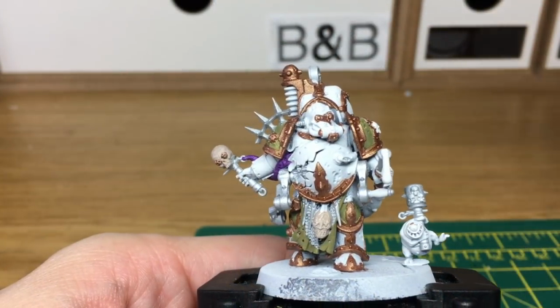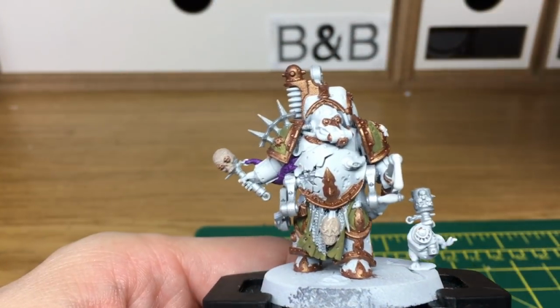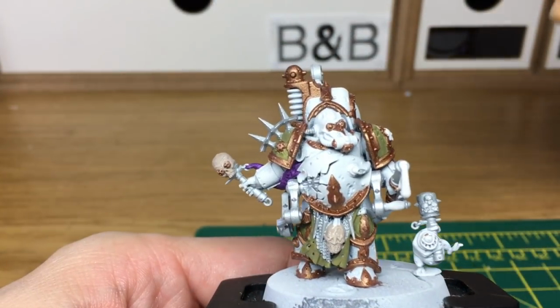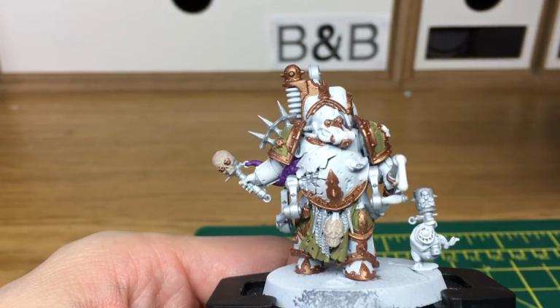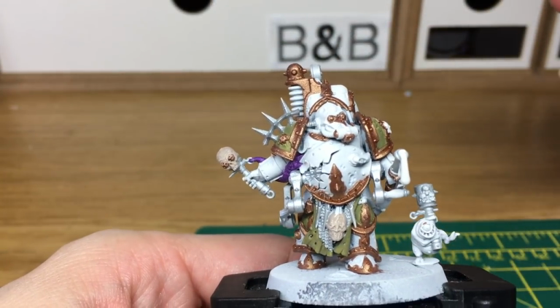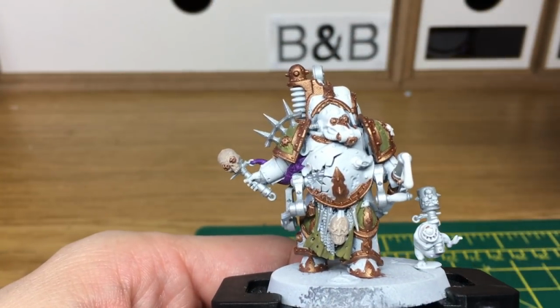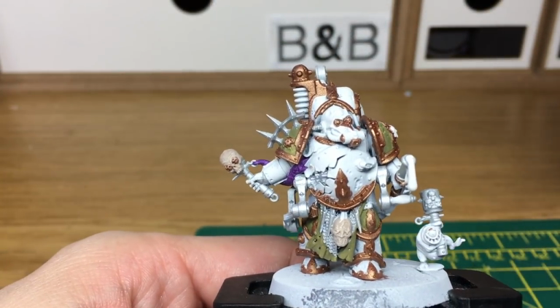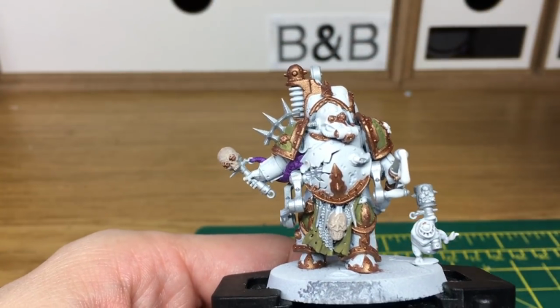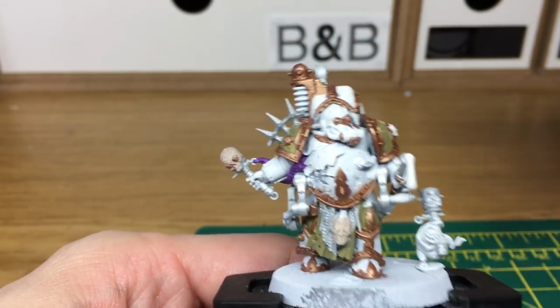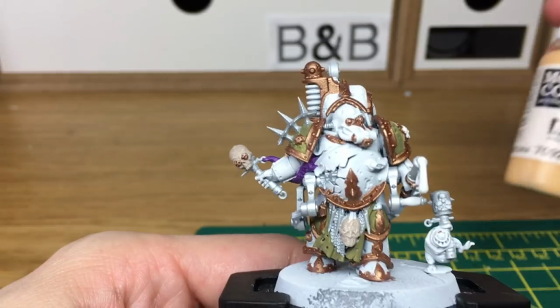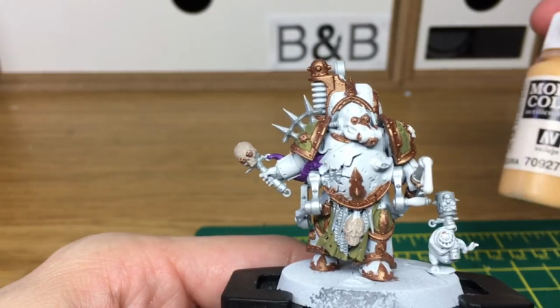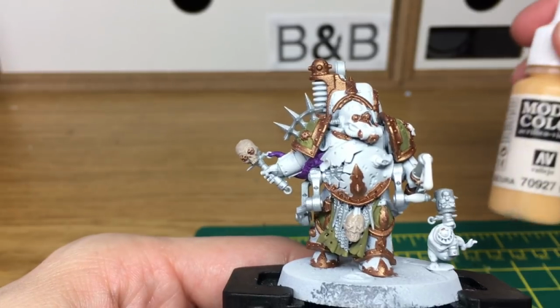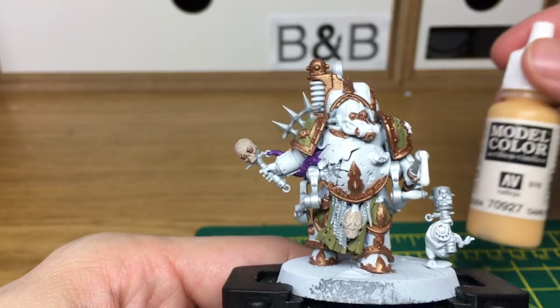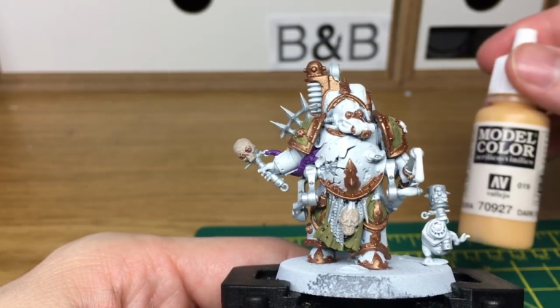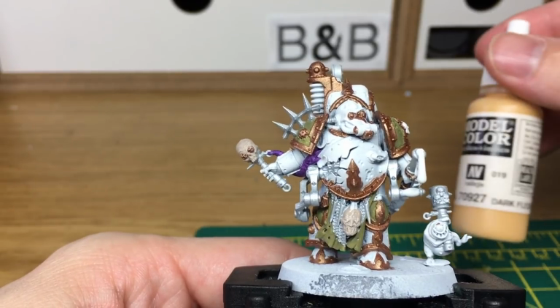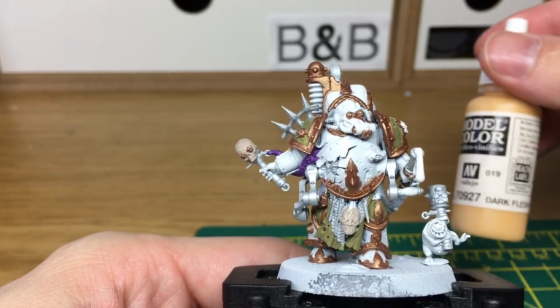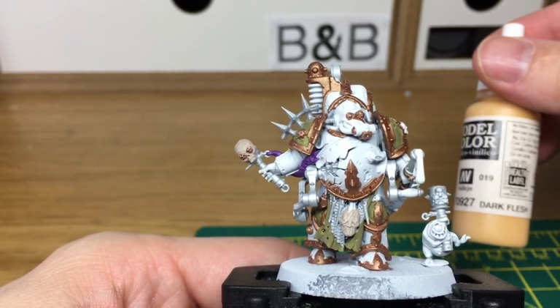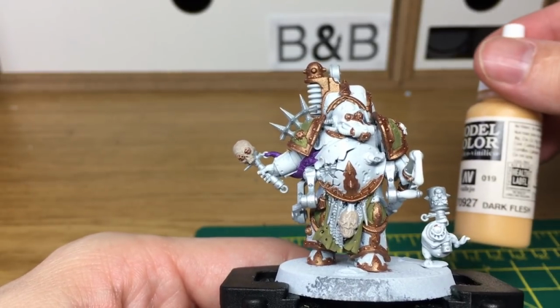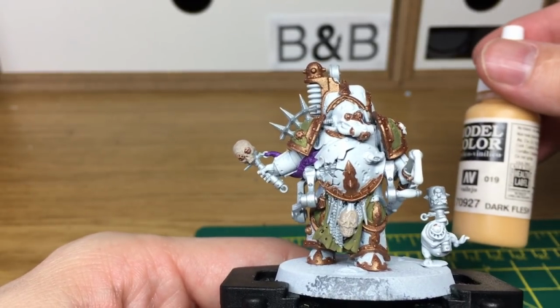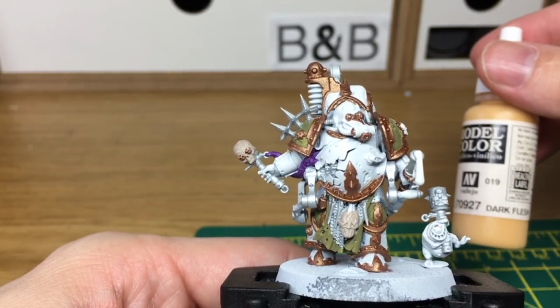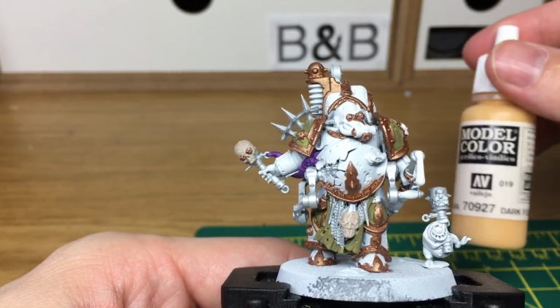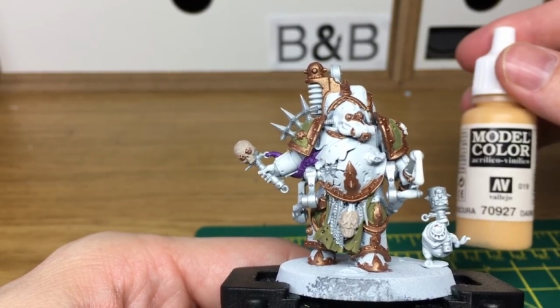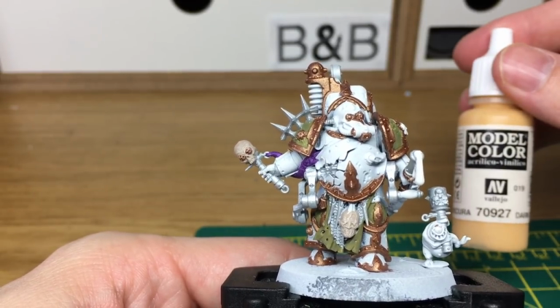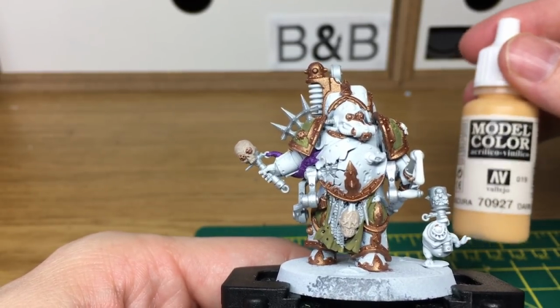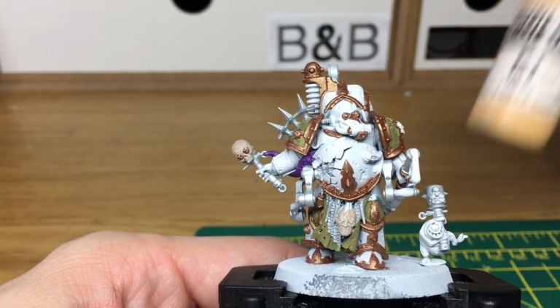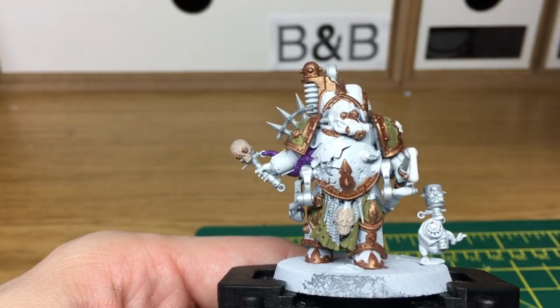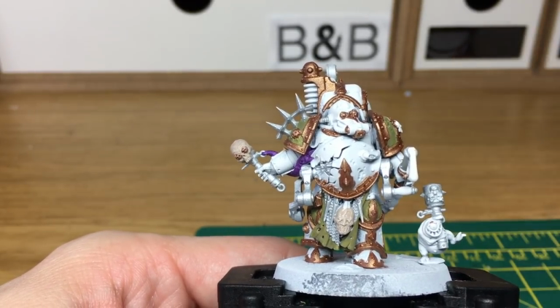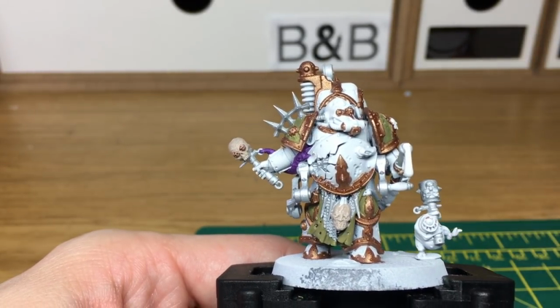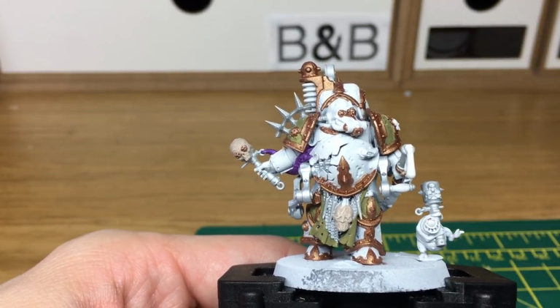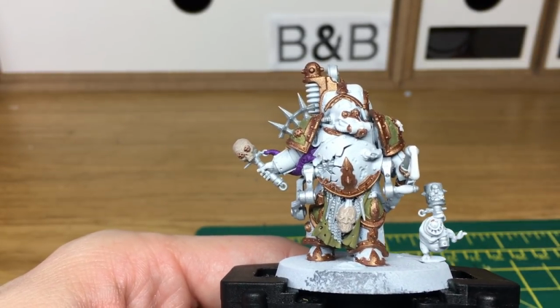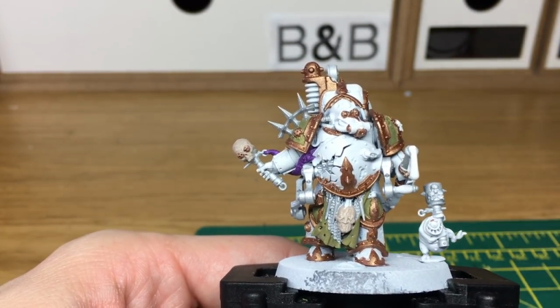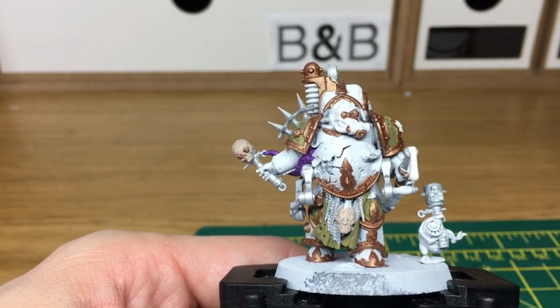The next colour that we're going to be using is Vallejo Model Colour Dark Flesh. We're going to be using that to do all the tubing.